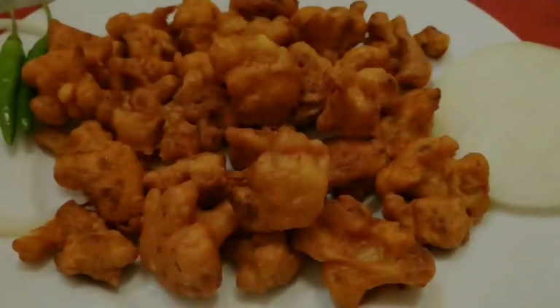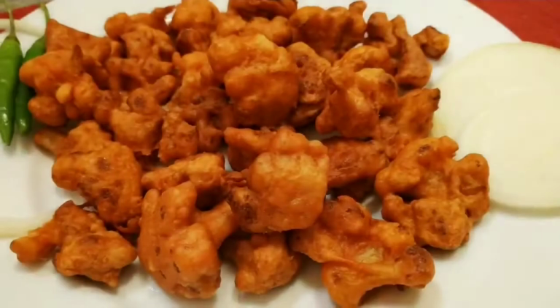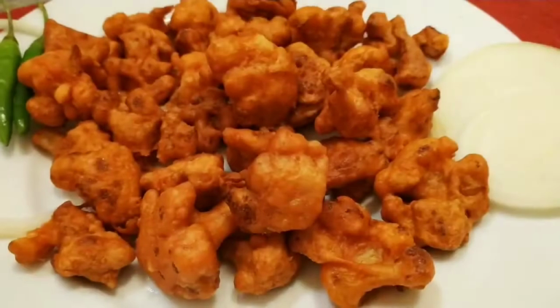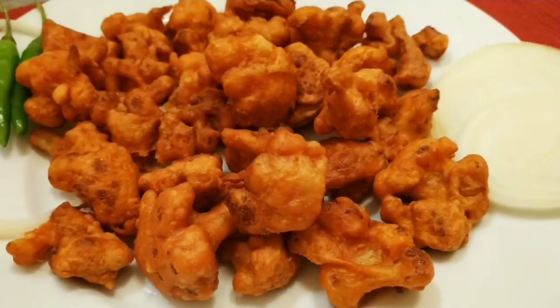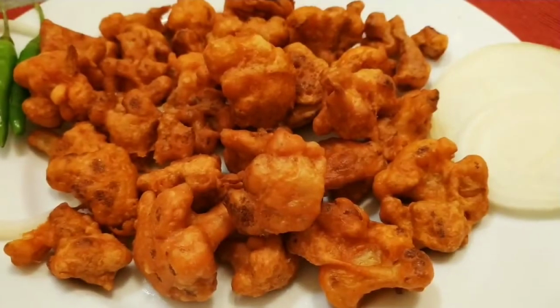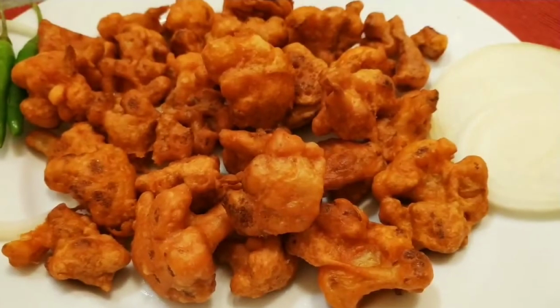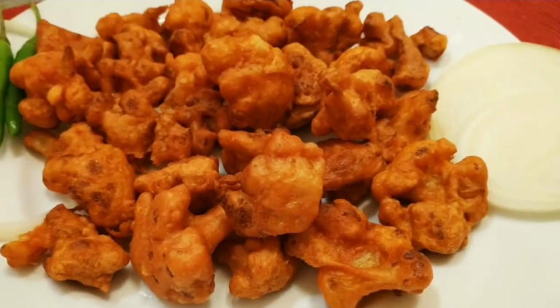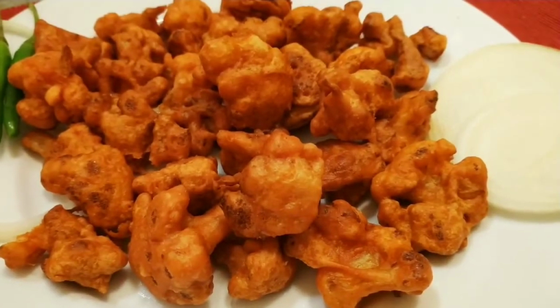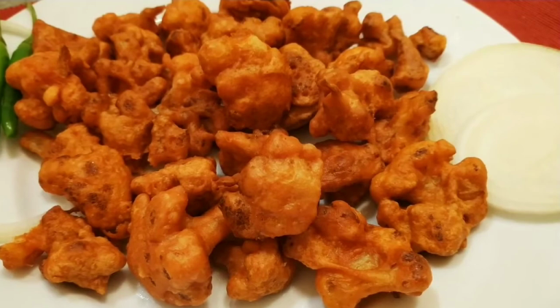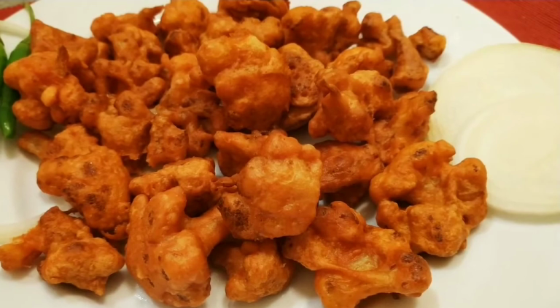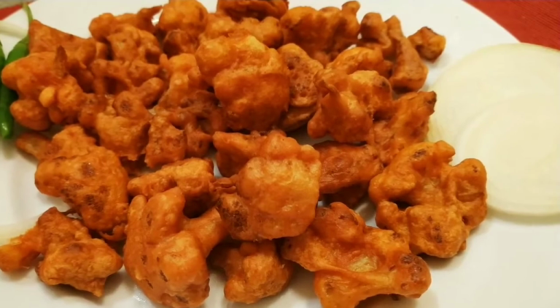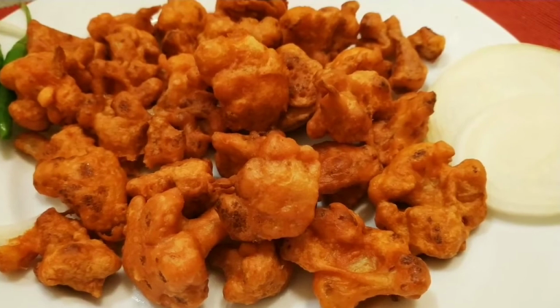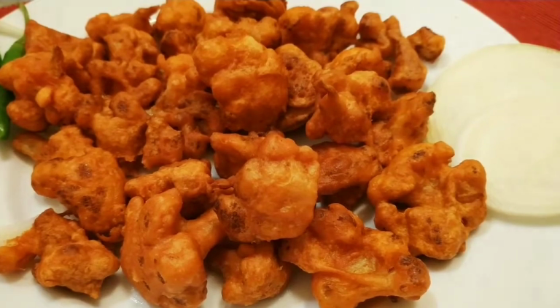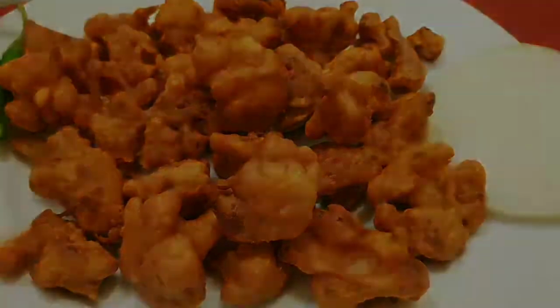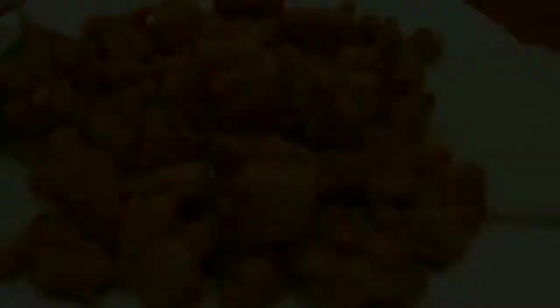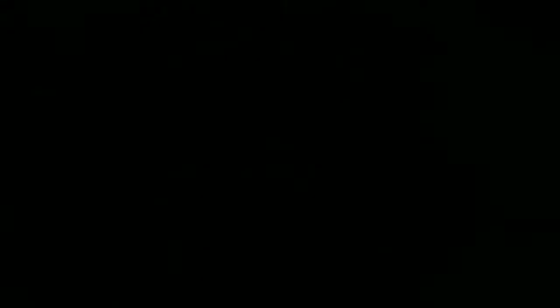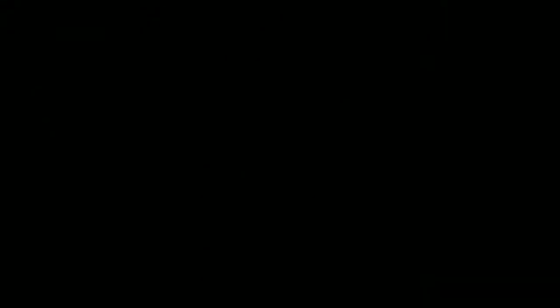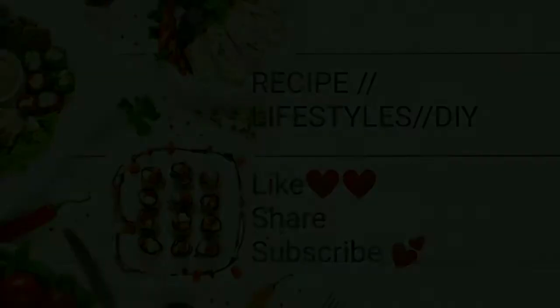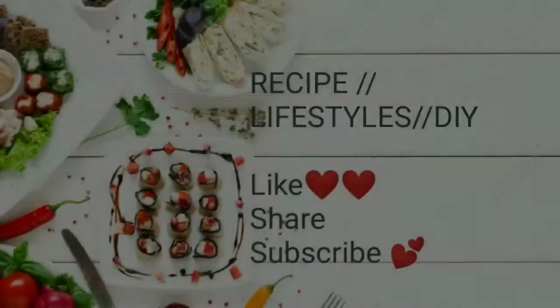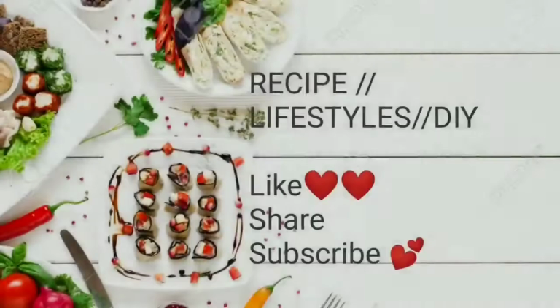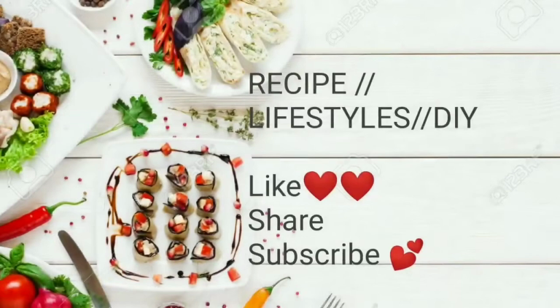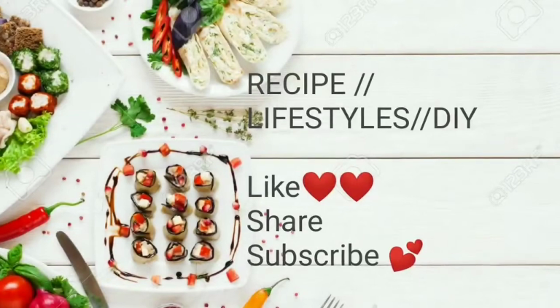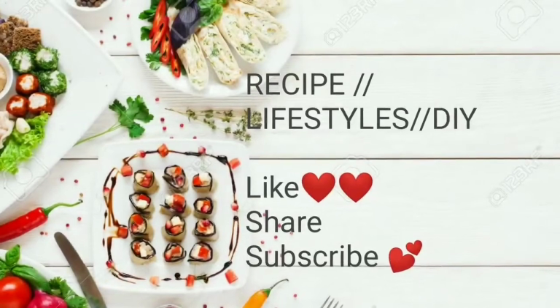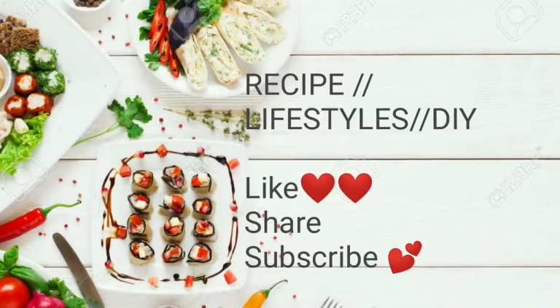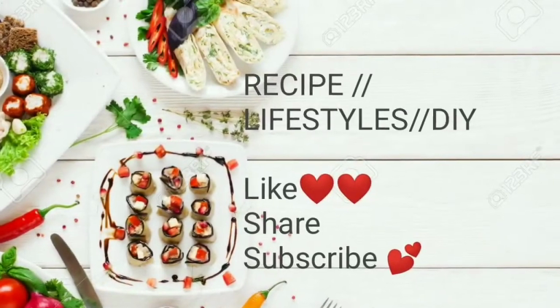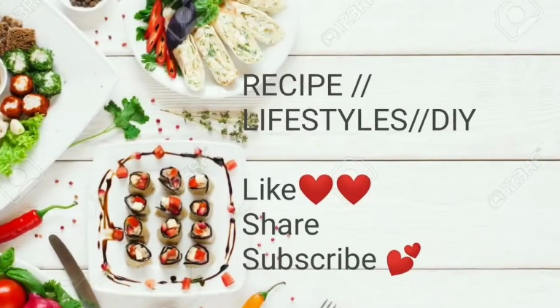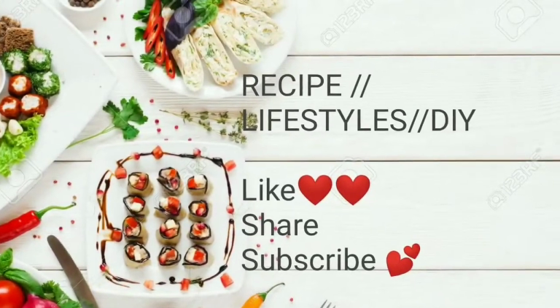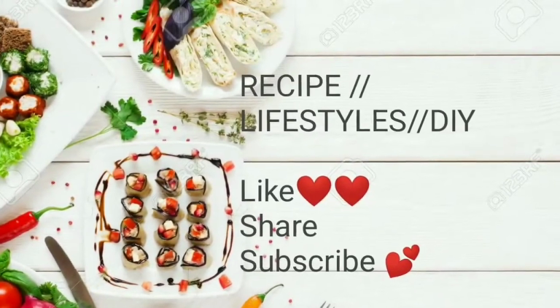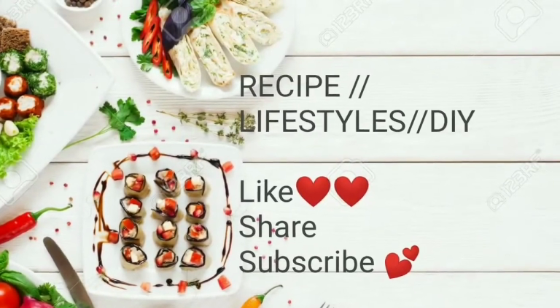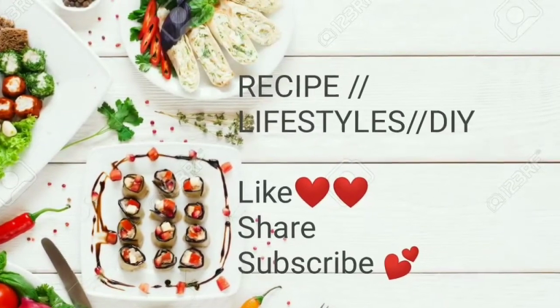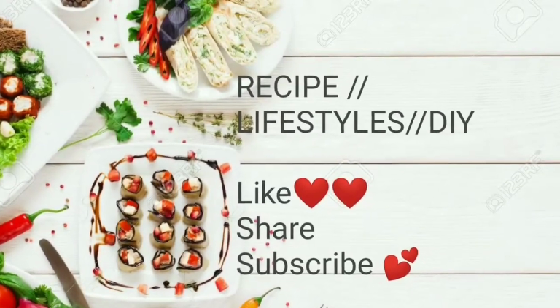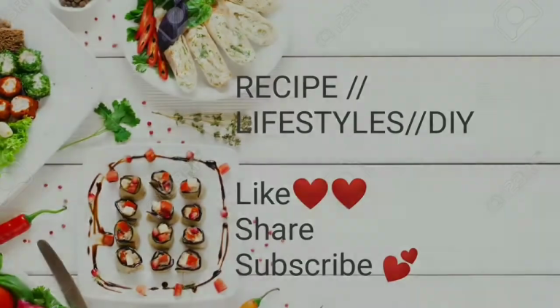Subscribe to our channel. See you in the next video. See you soon.